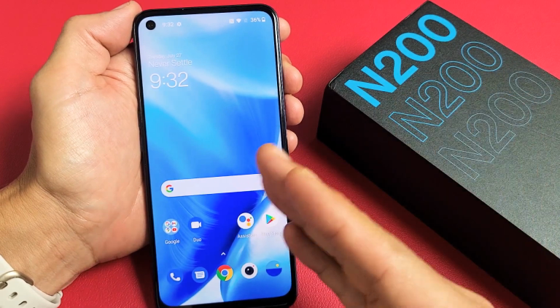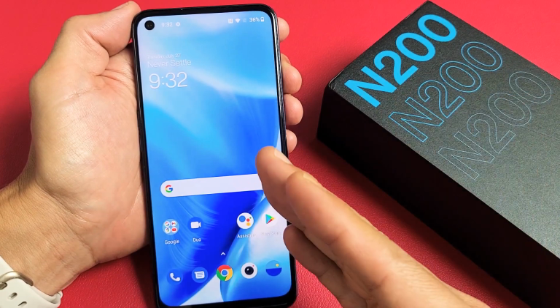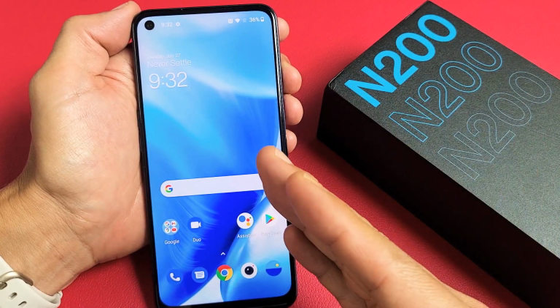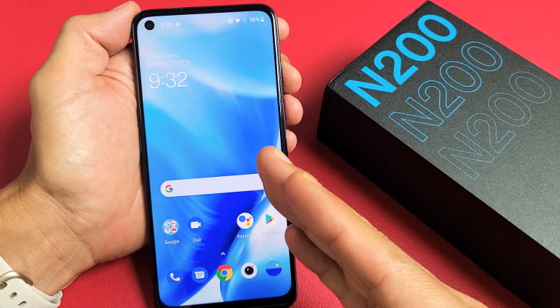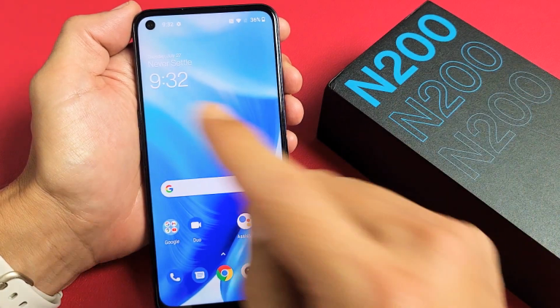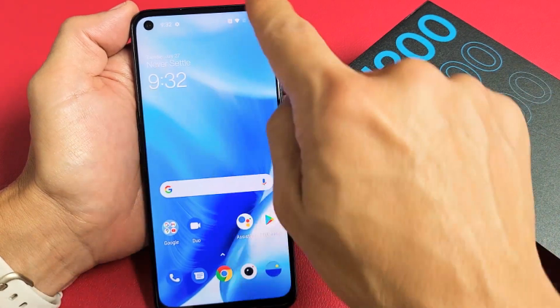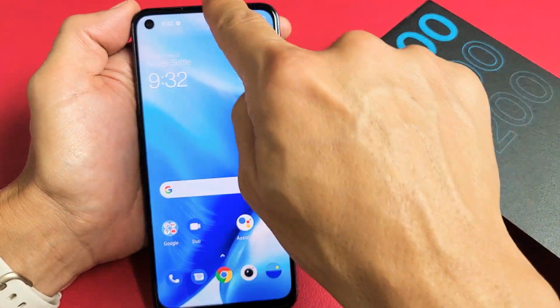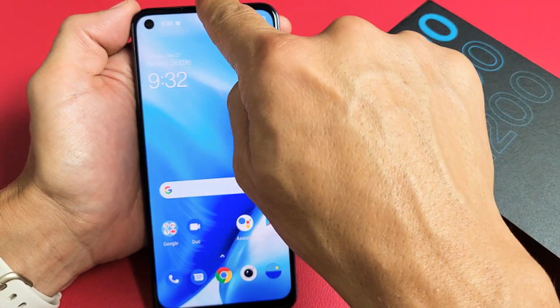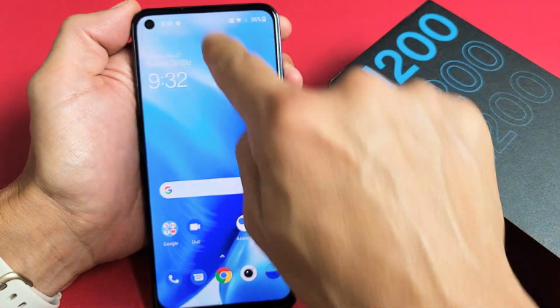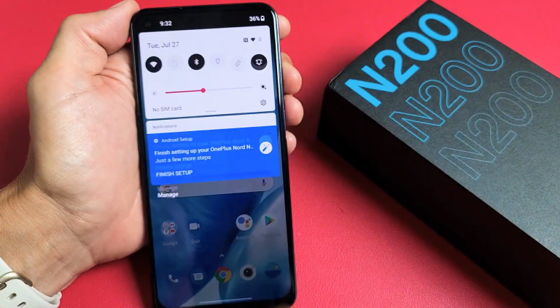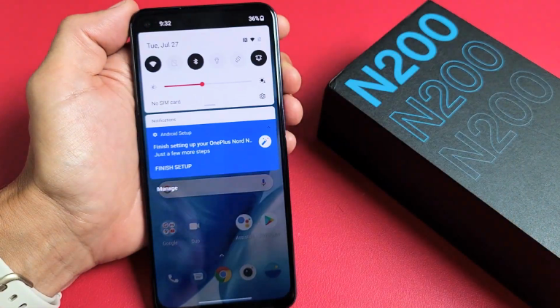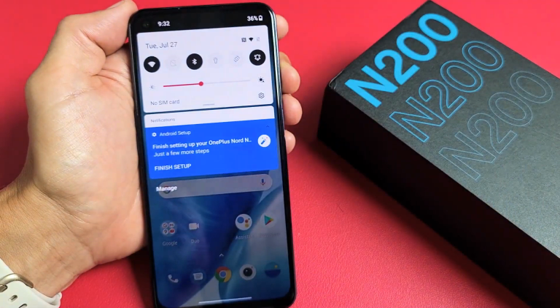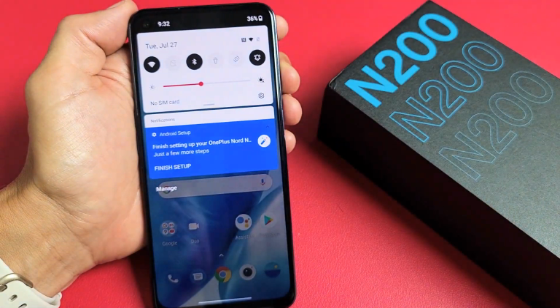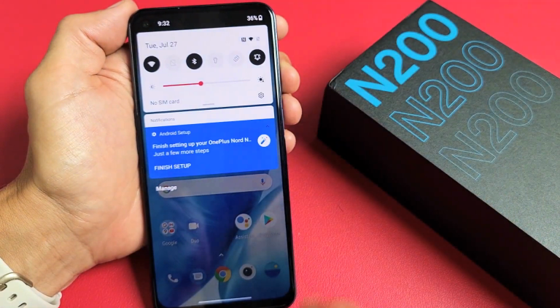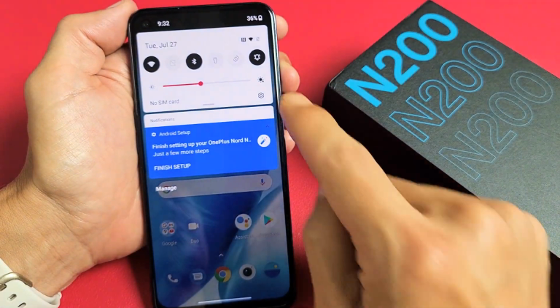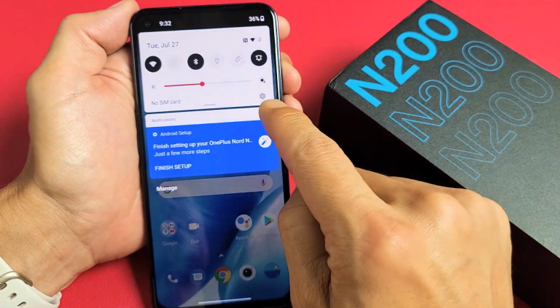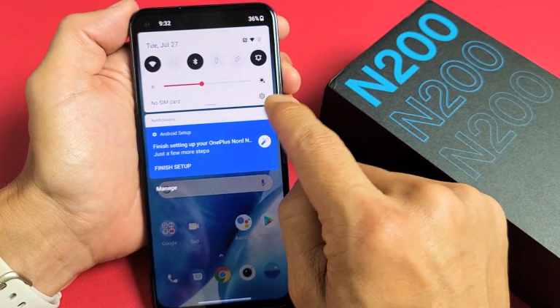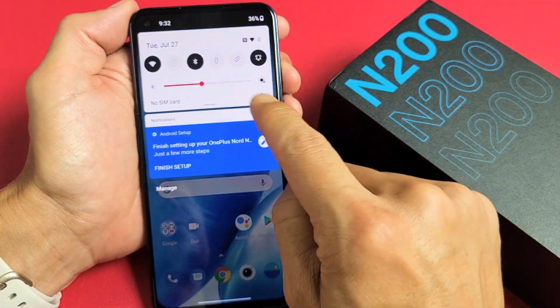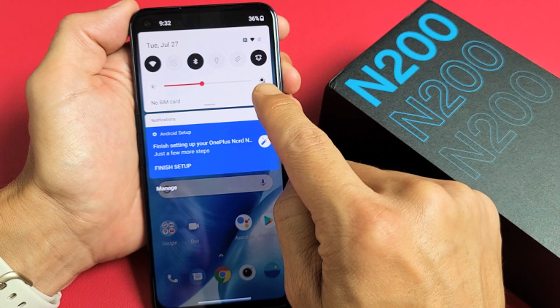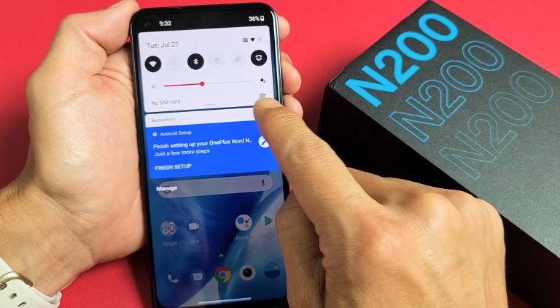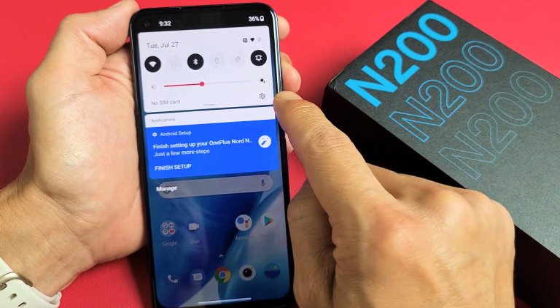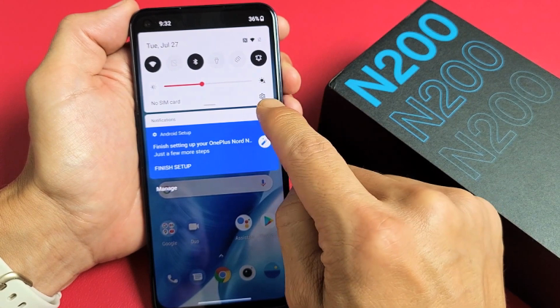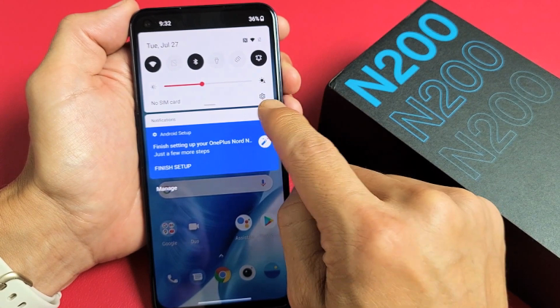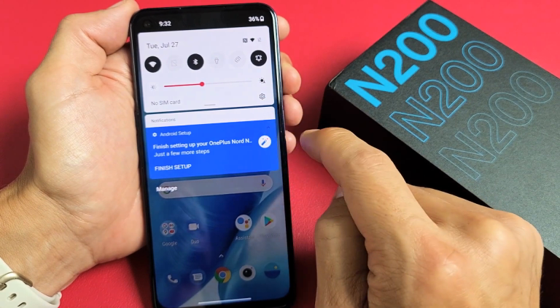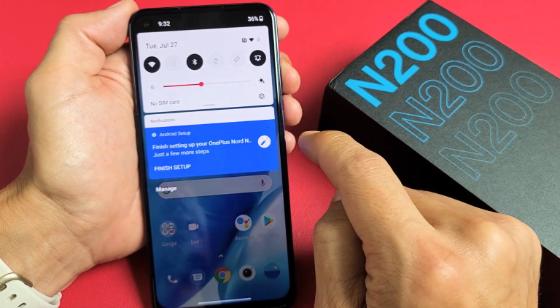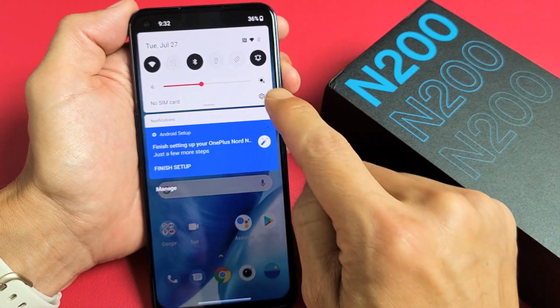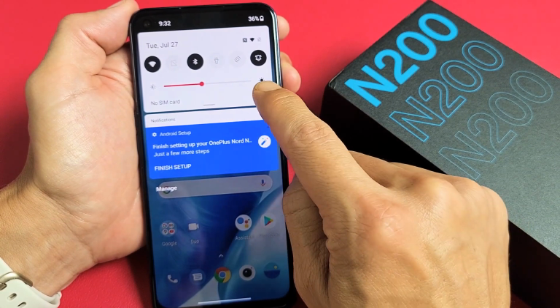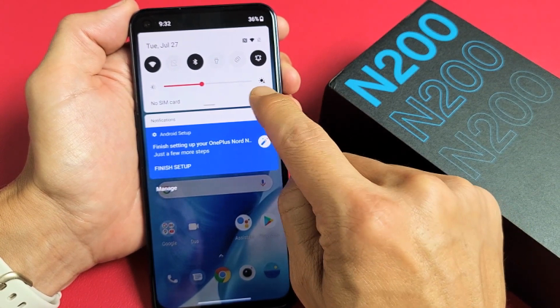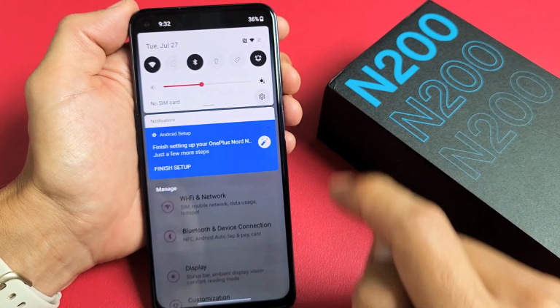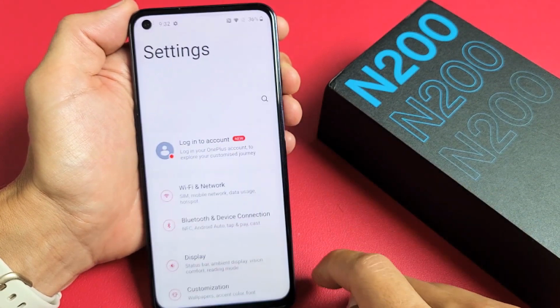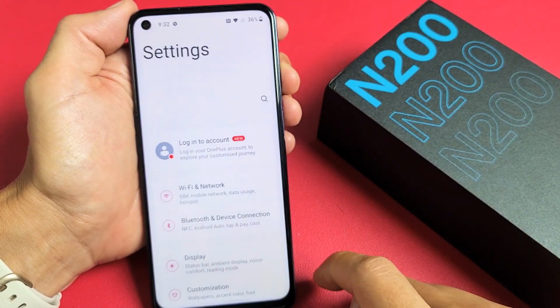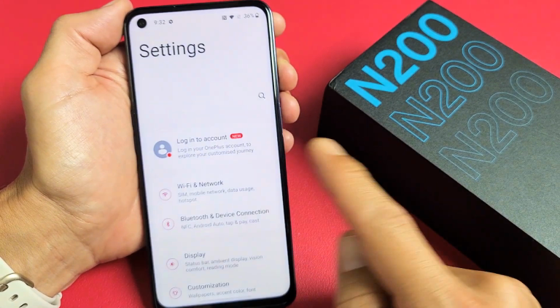First thing is go to your settings. You can swipe down notifications like this — see the little gear? That's the settings icon. Let's tap on that right there.